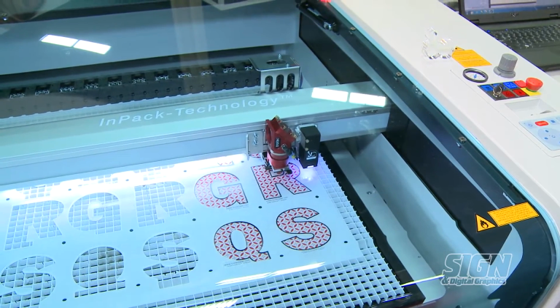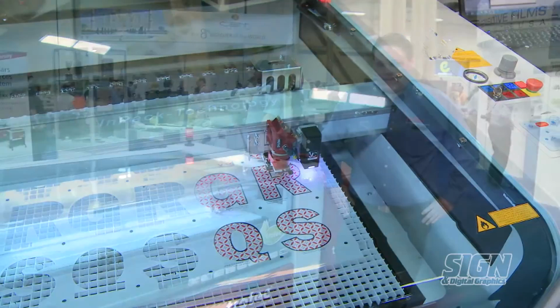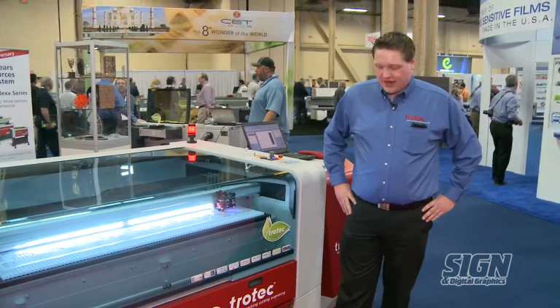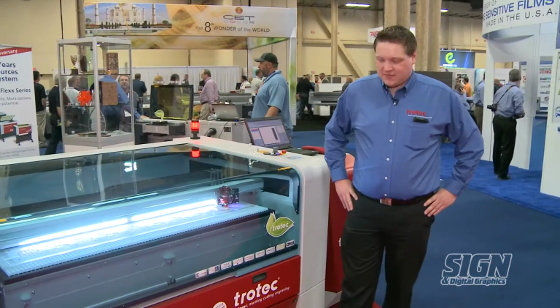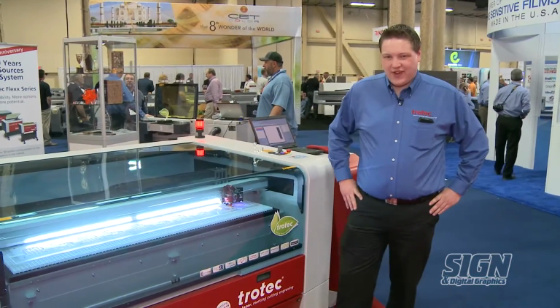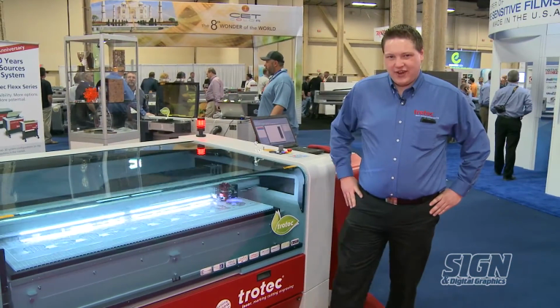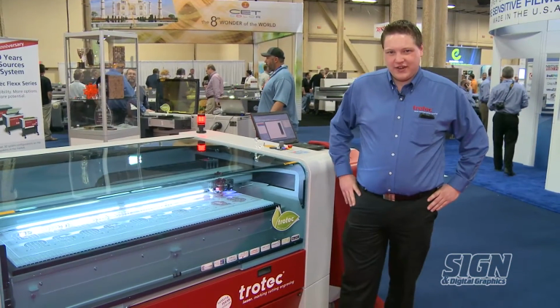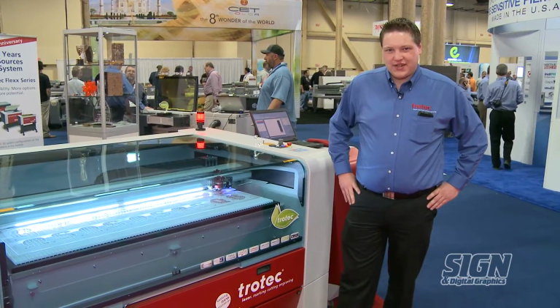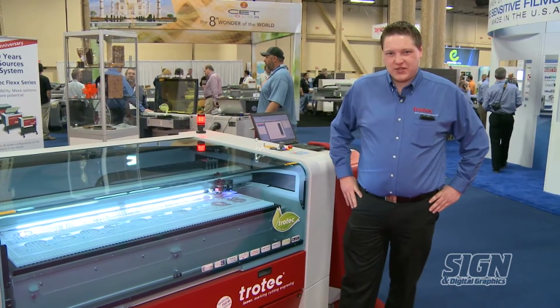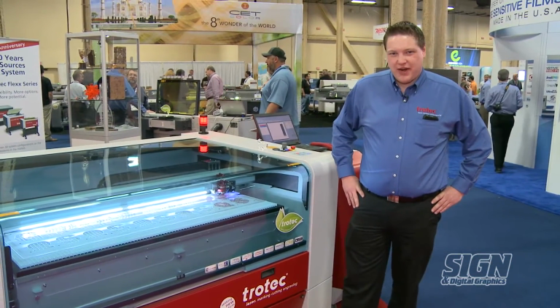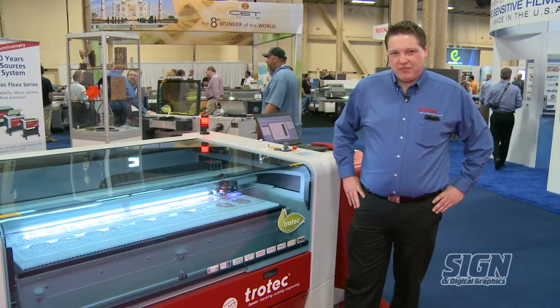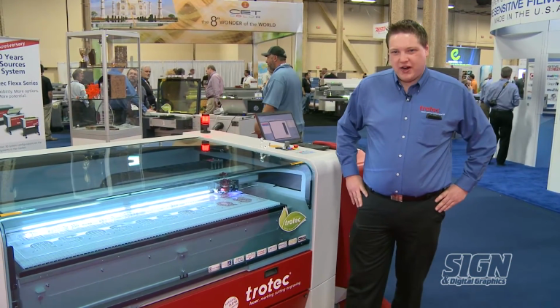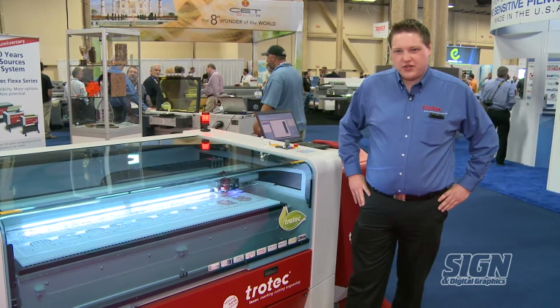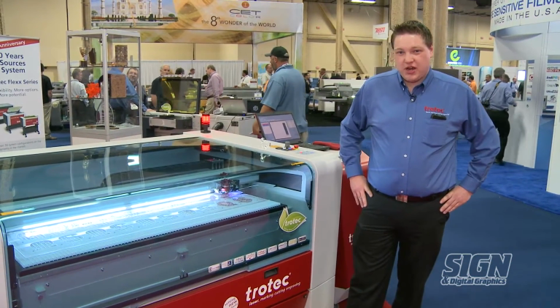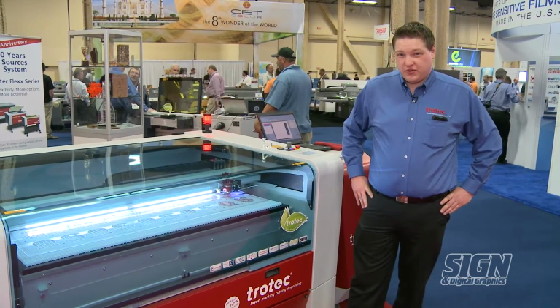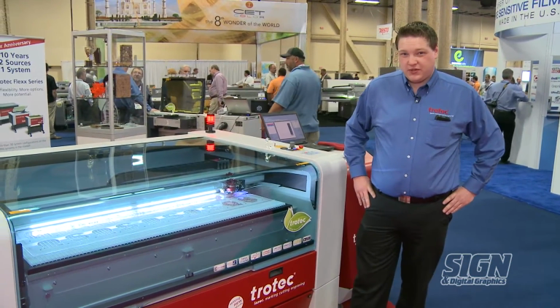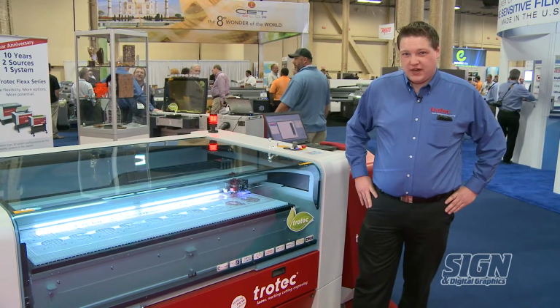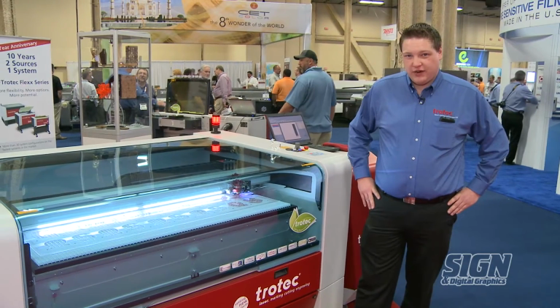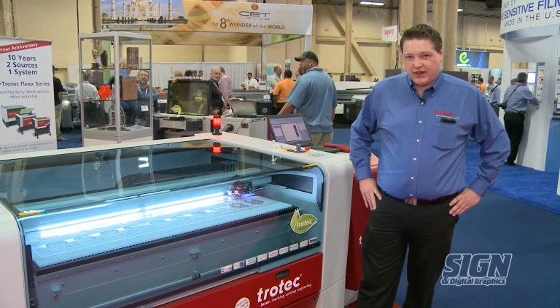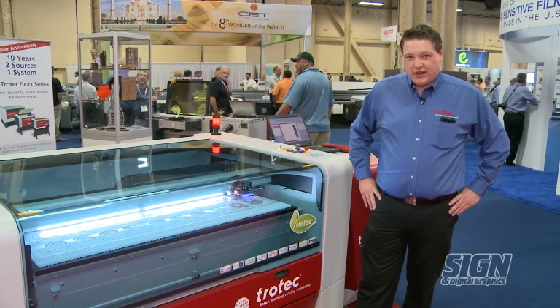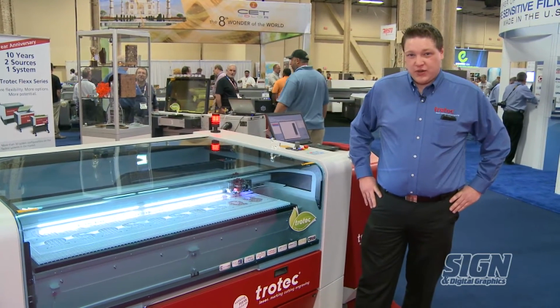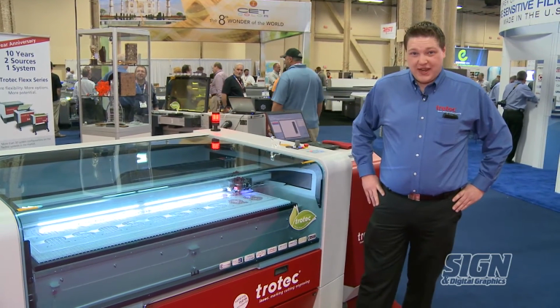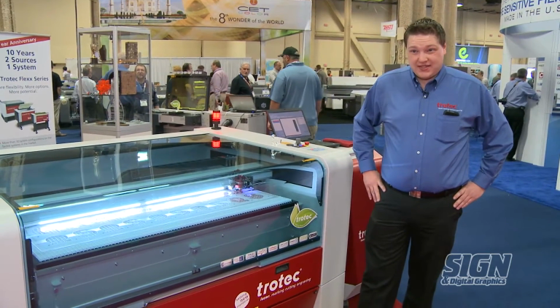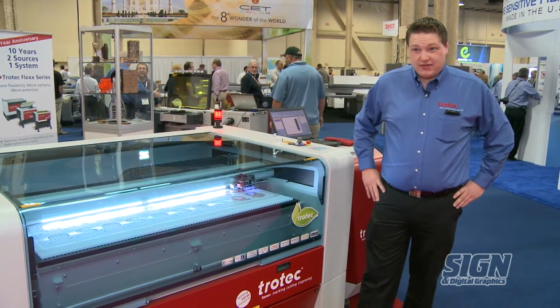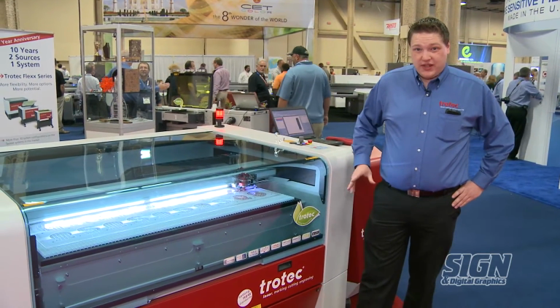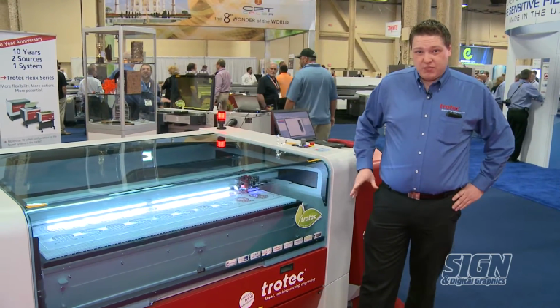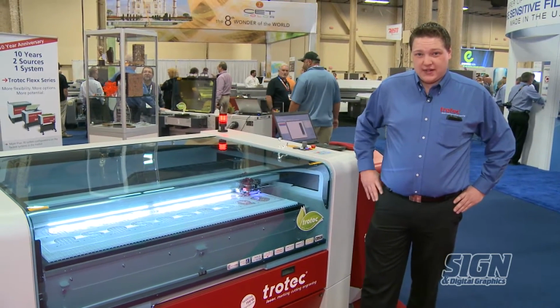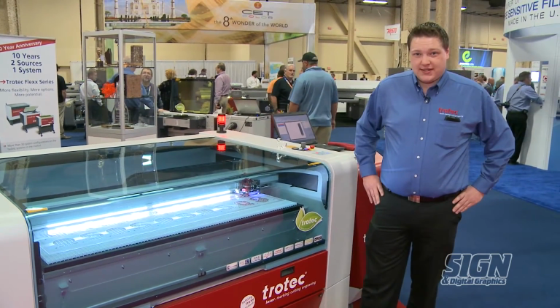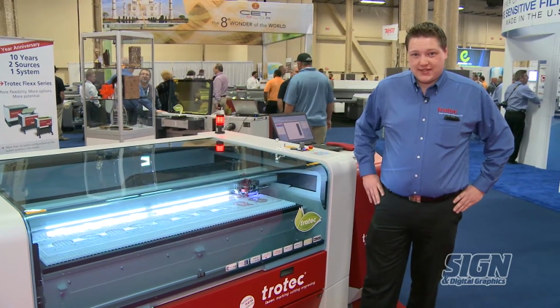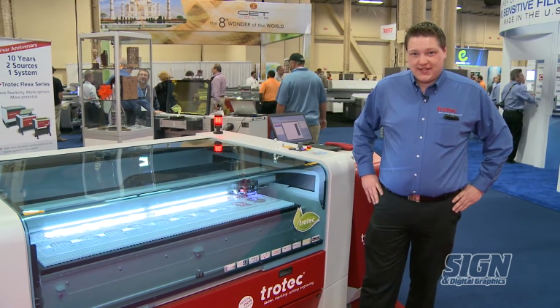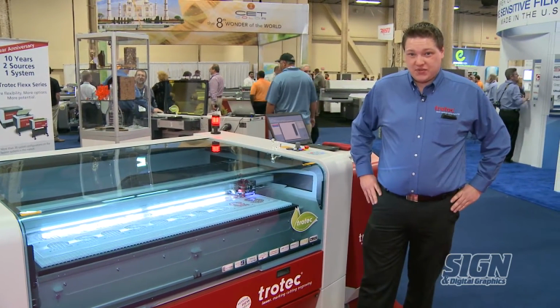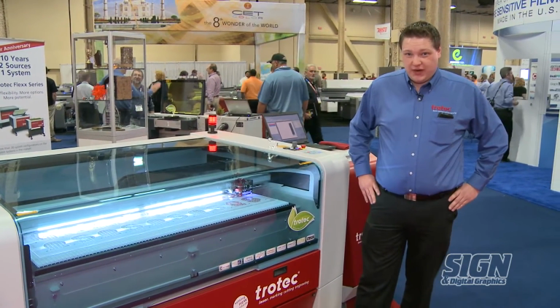The SP500 is also powered by our Job Control software, which makes laser processing as easy as printing.